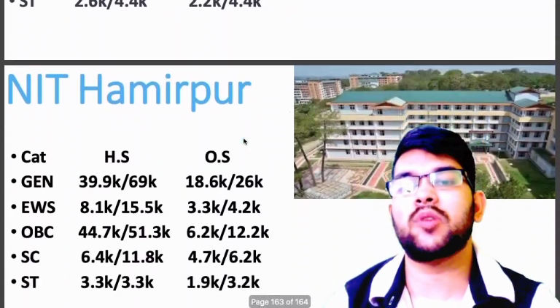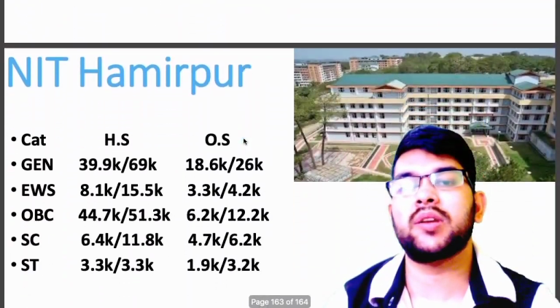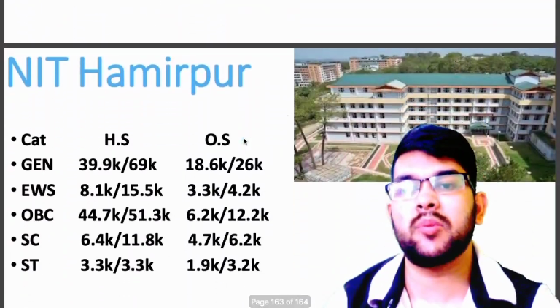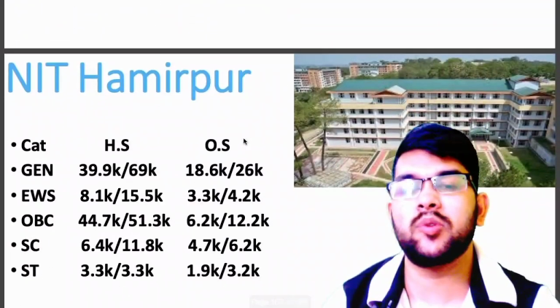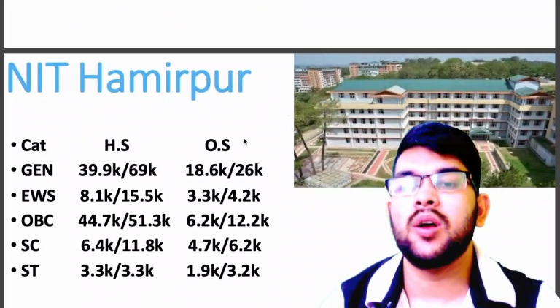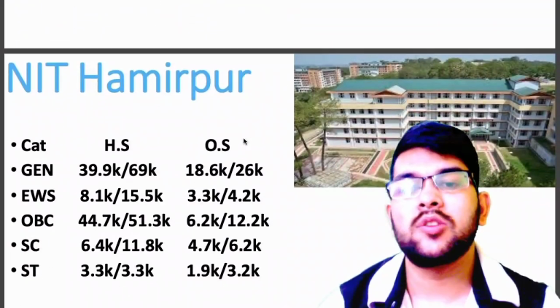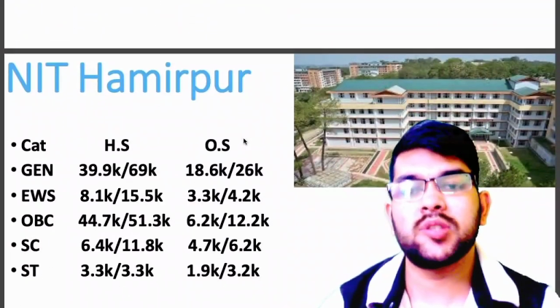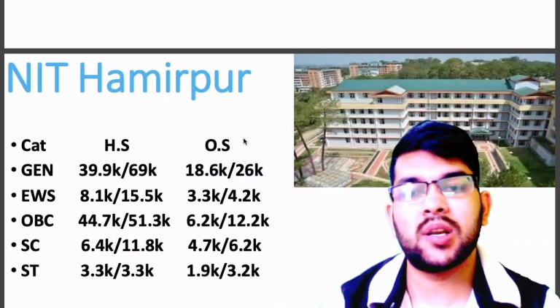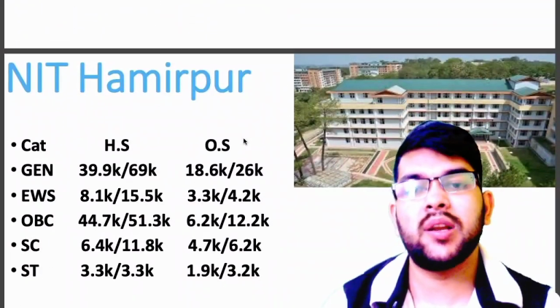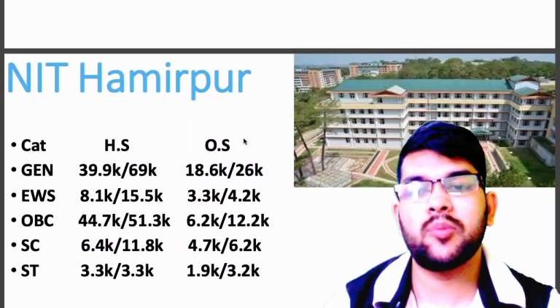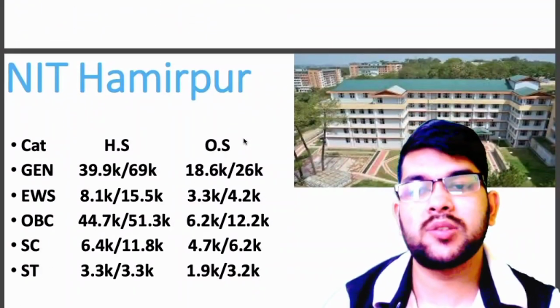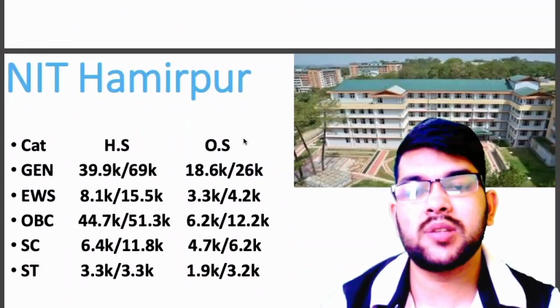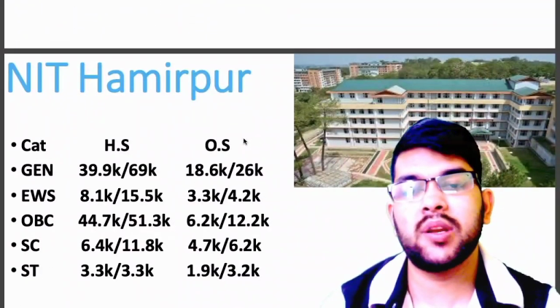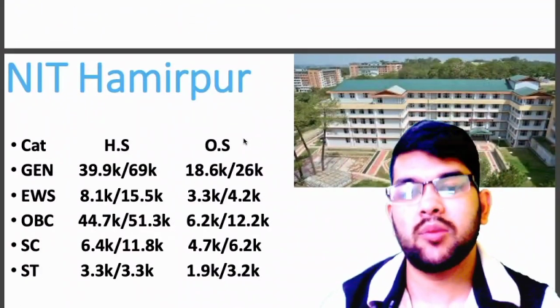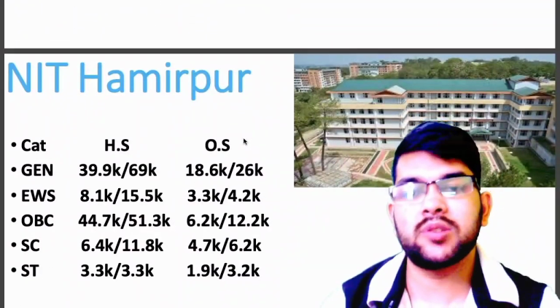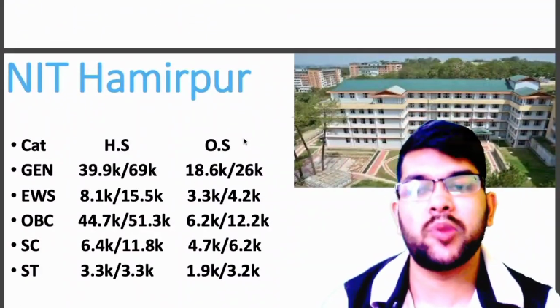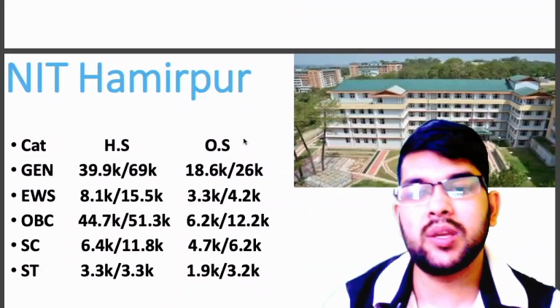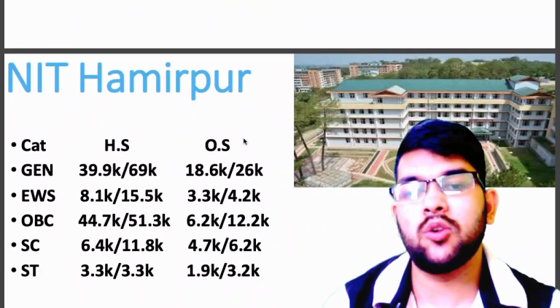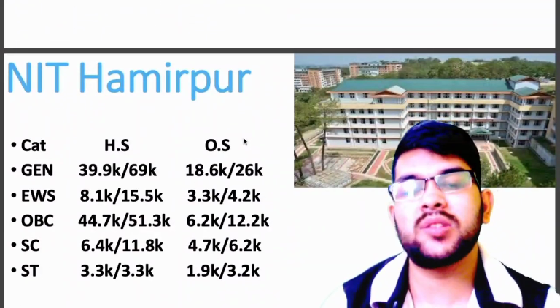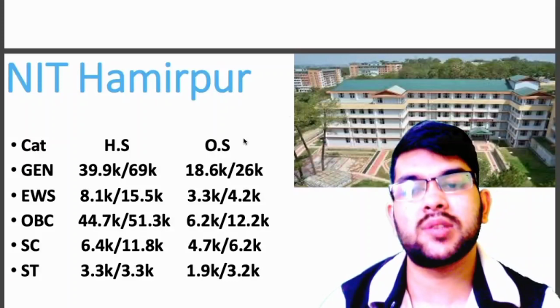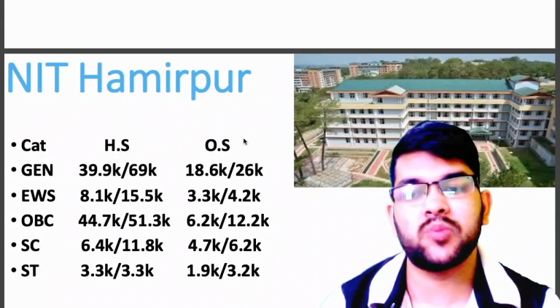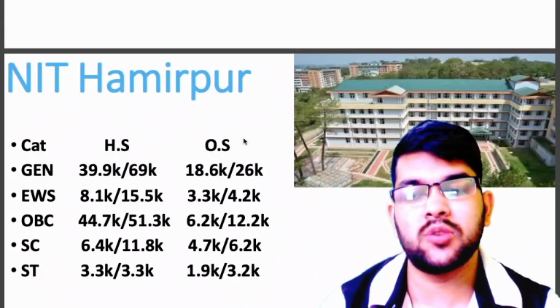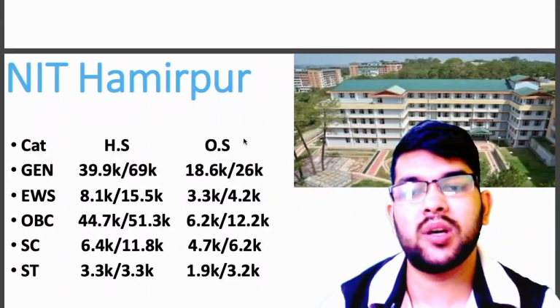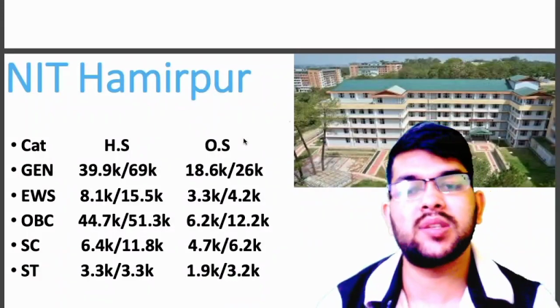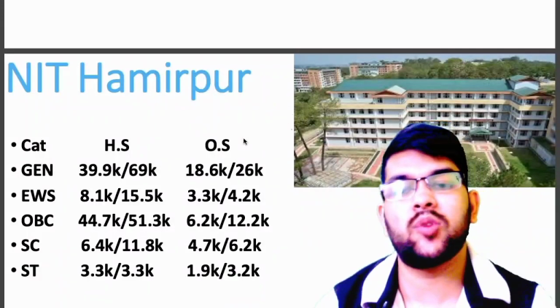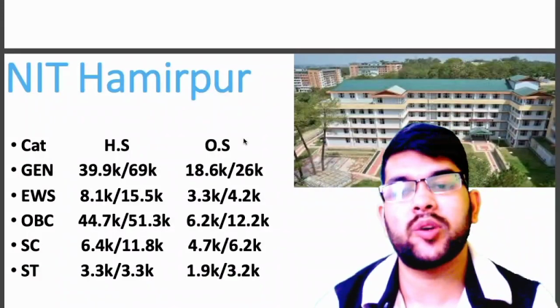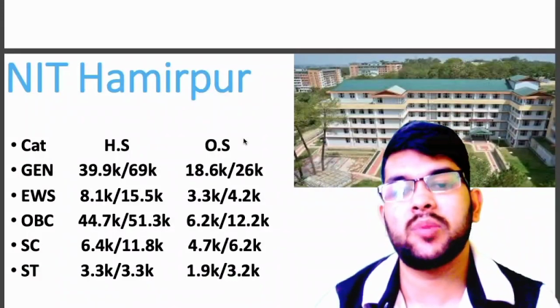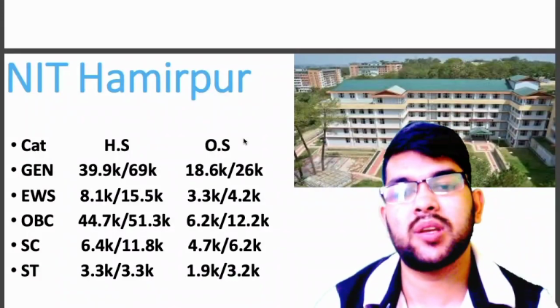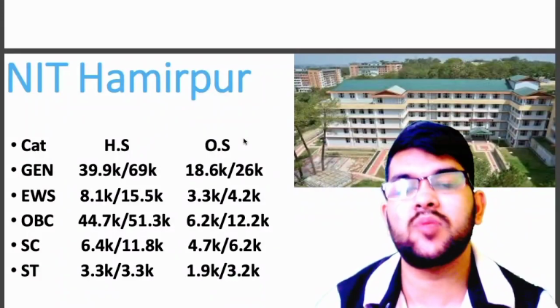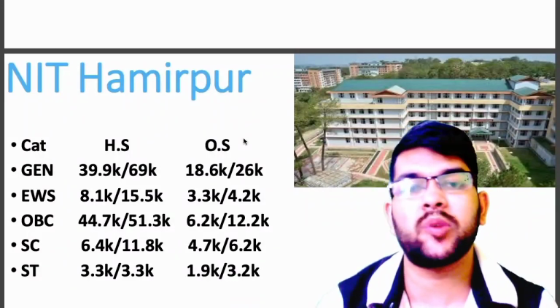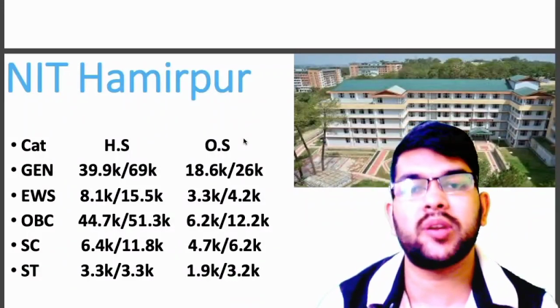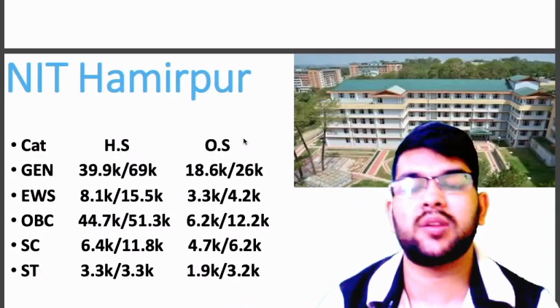Now let's talk about NIT Jamshedpur: General 18.6, EWS 3.3, OBC 6.2, SC 4.7, ST 1.9.